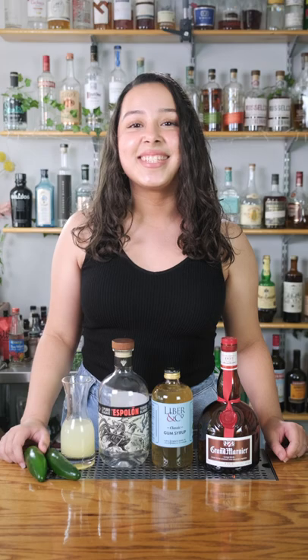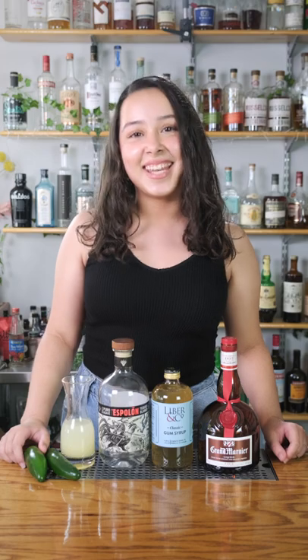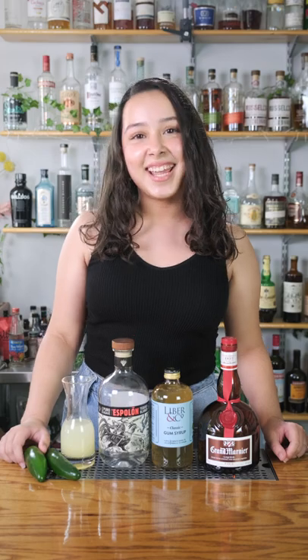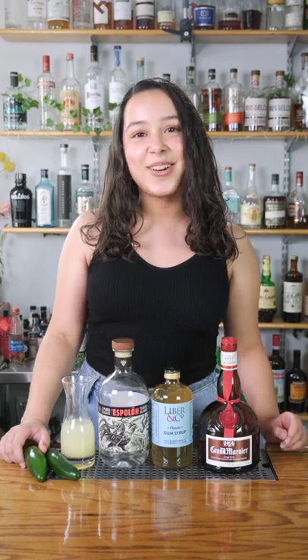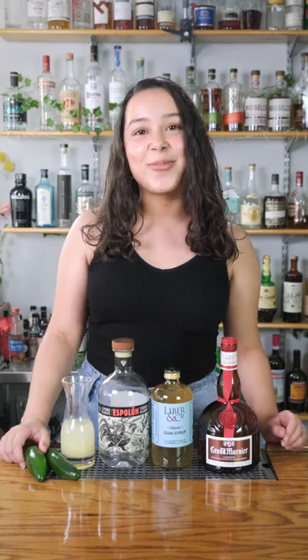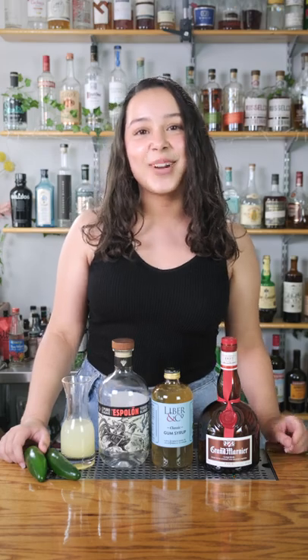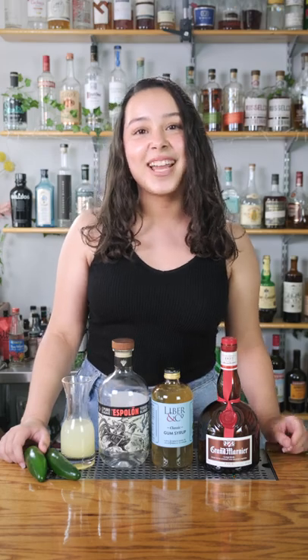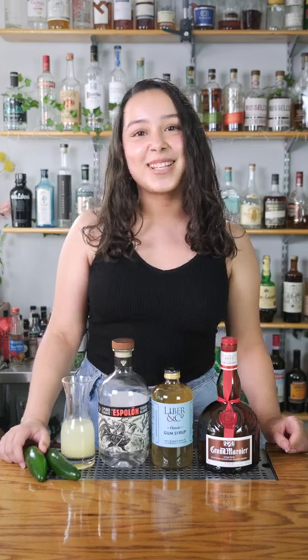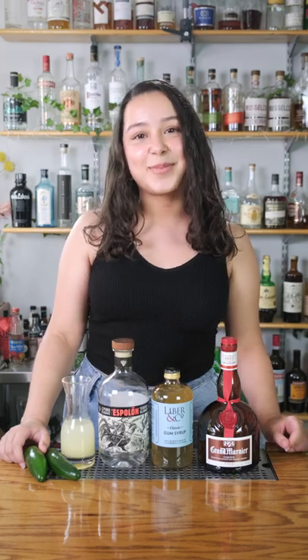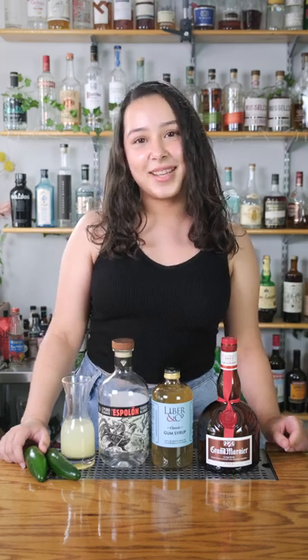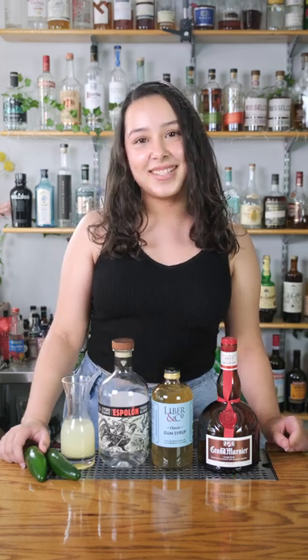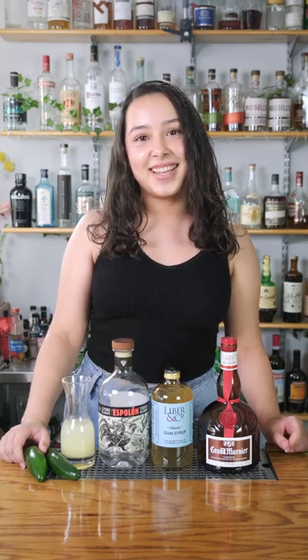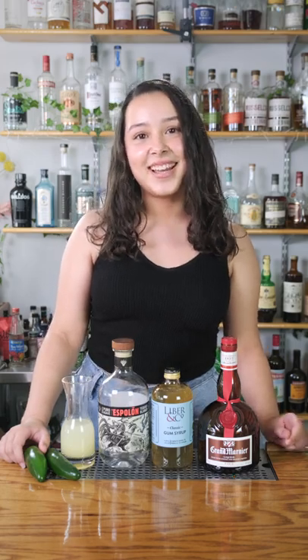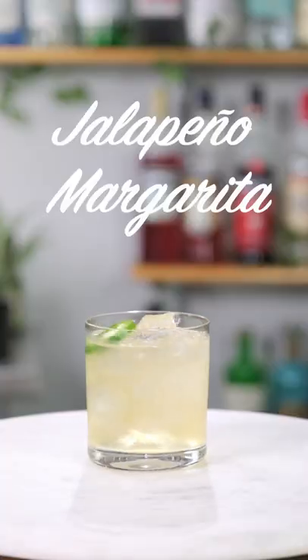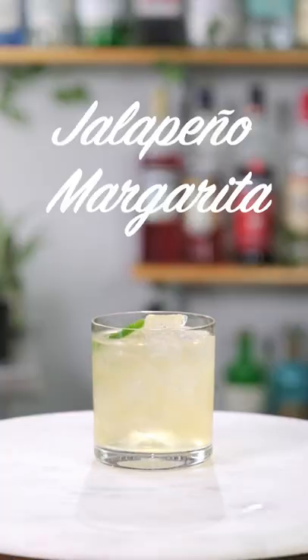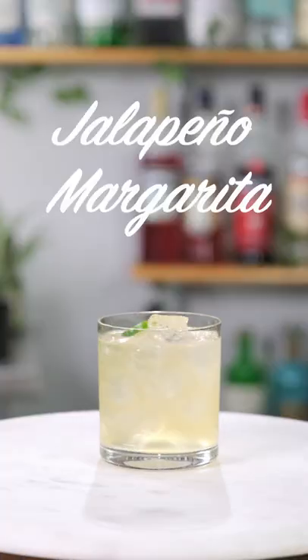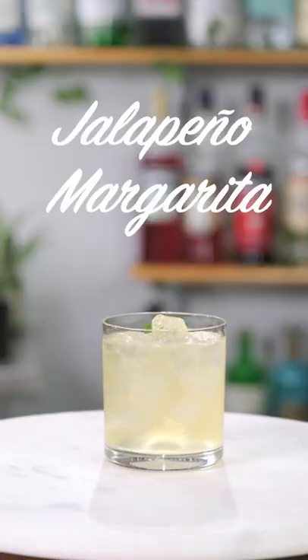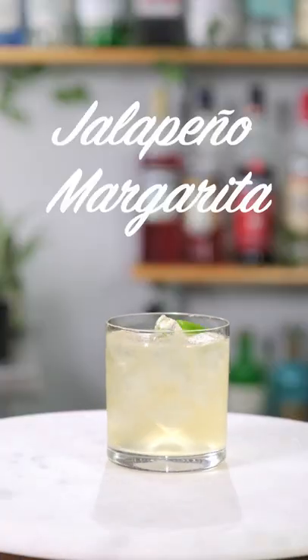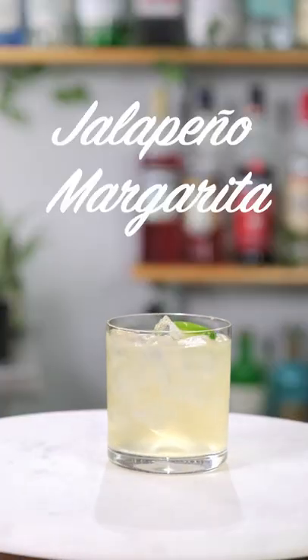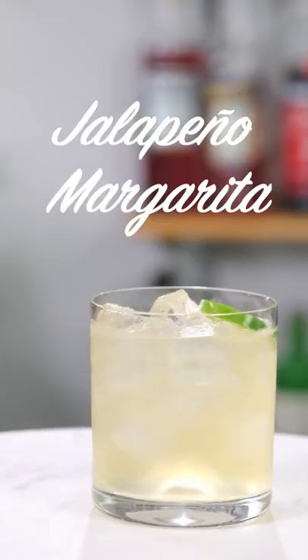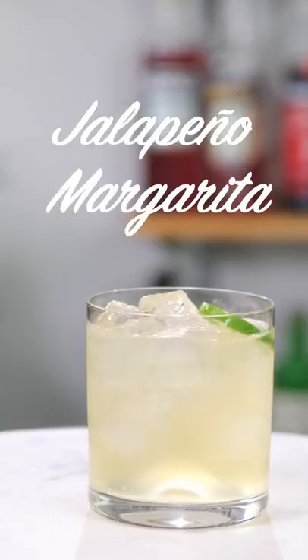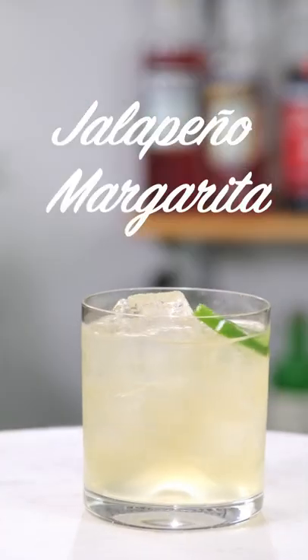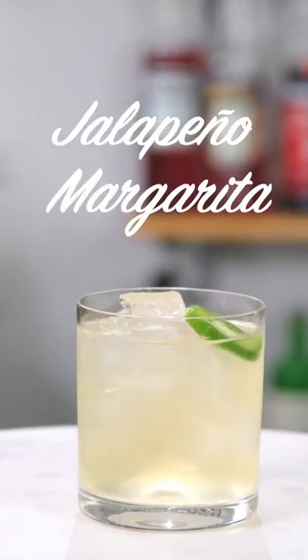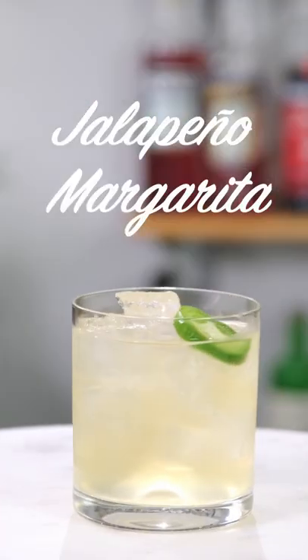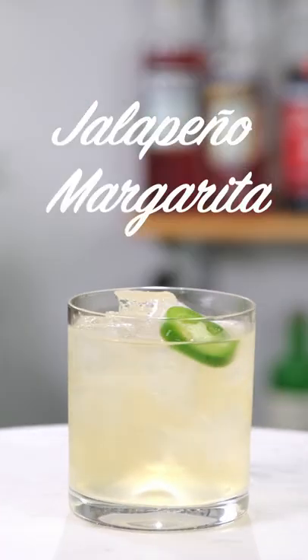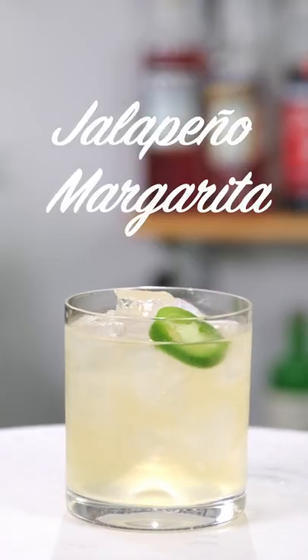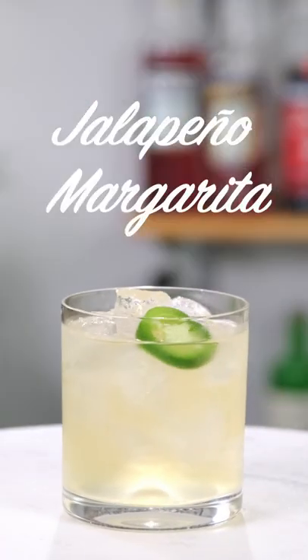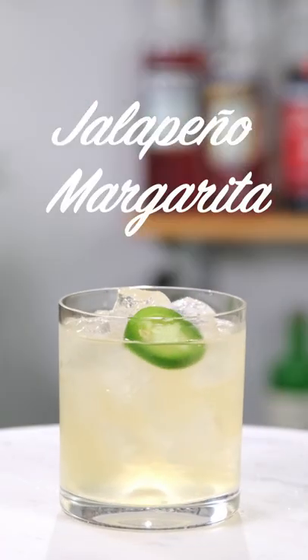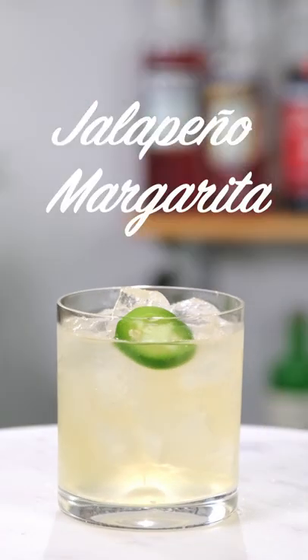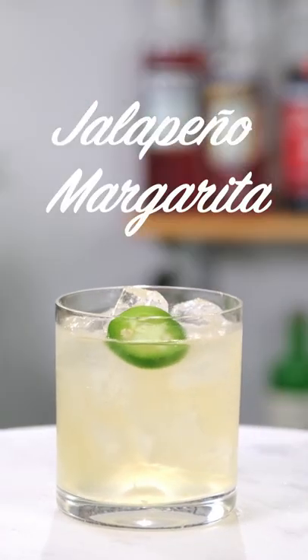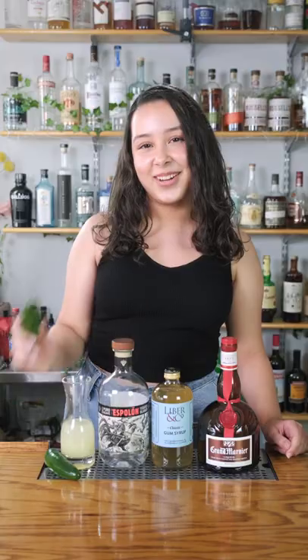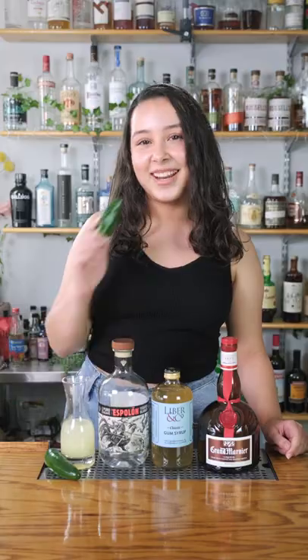Today, we're getting spicy. I'm gonna show you how to make a jalapeño margarita.